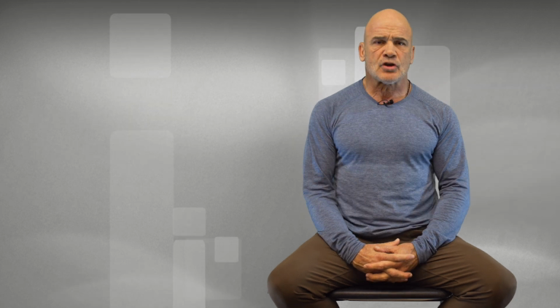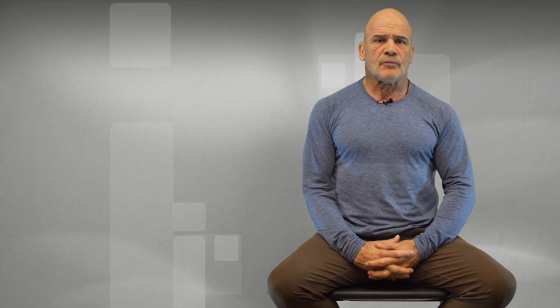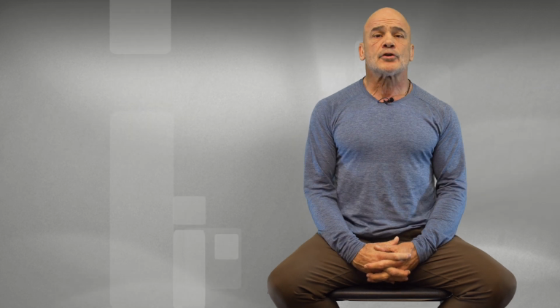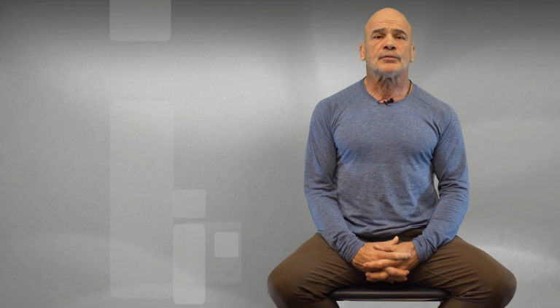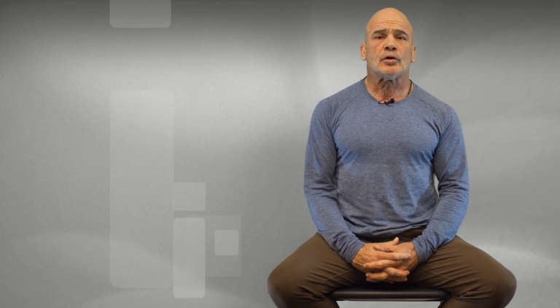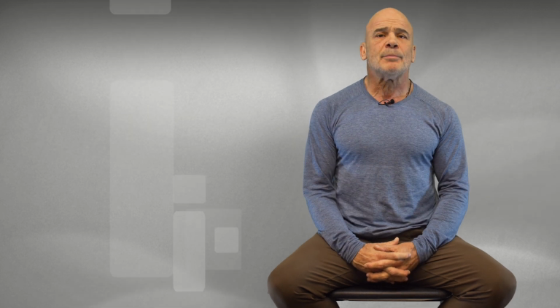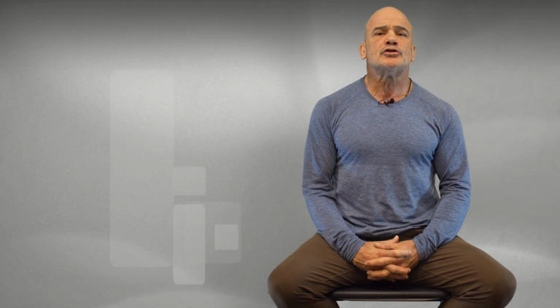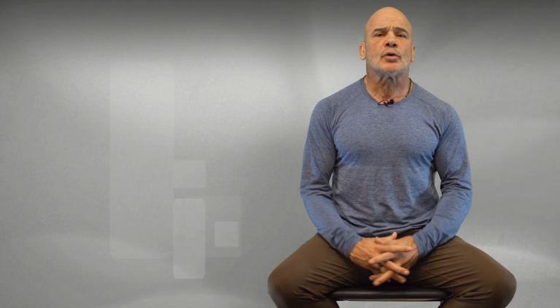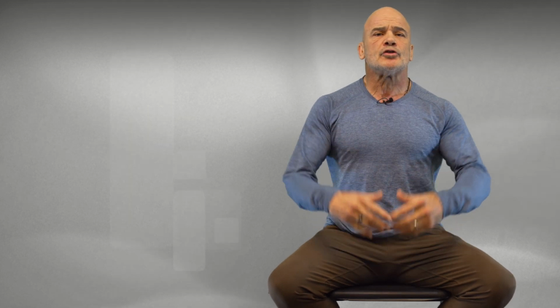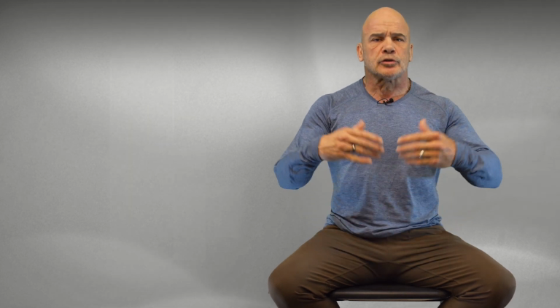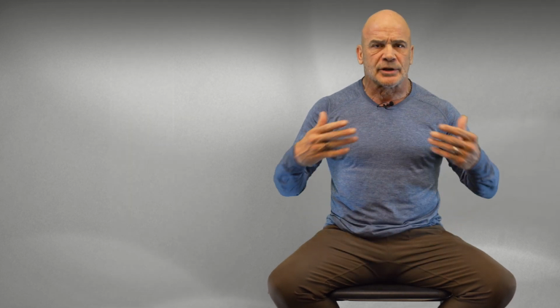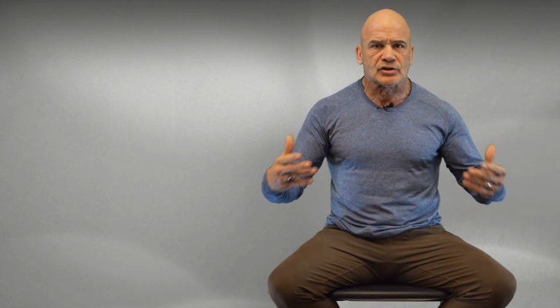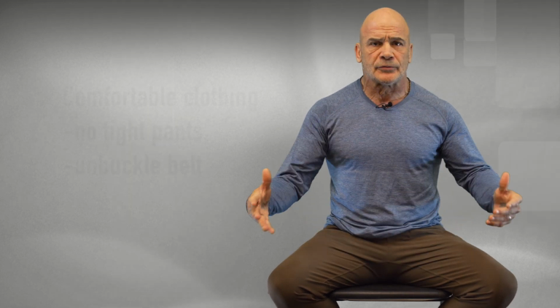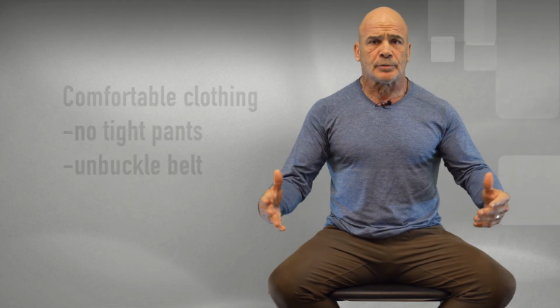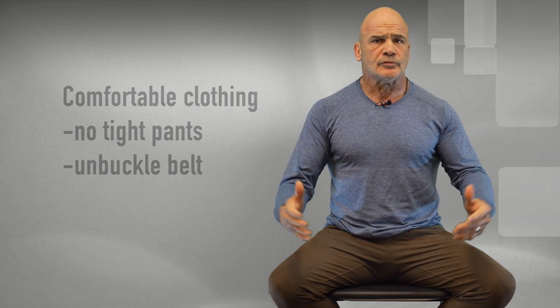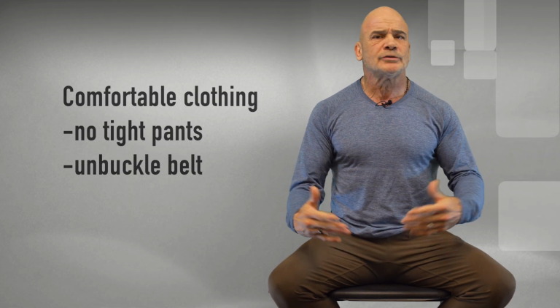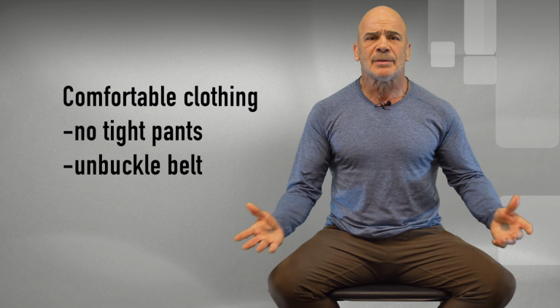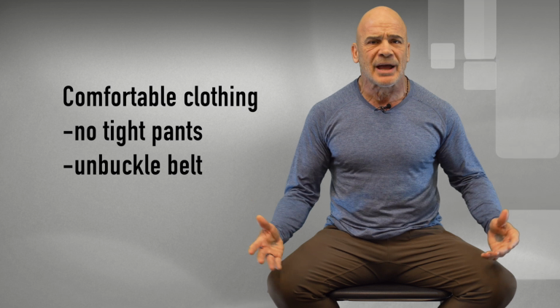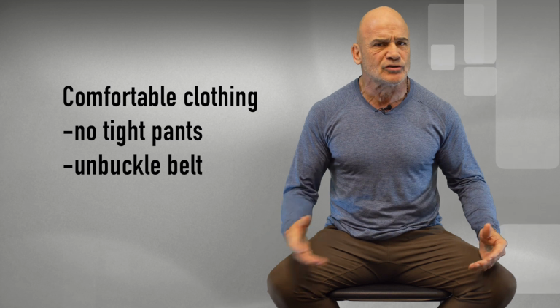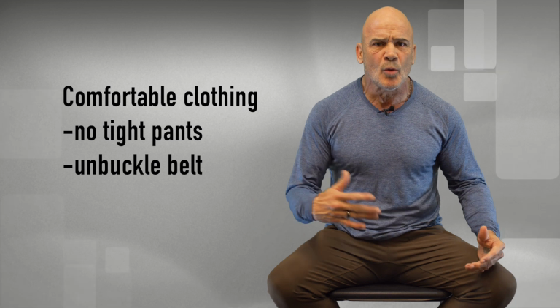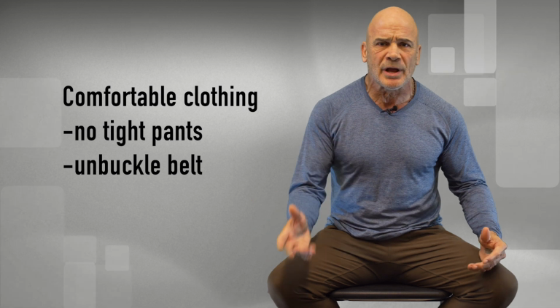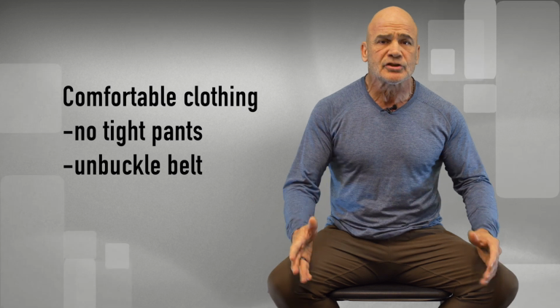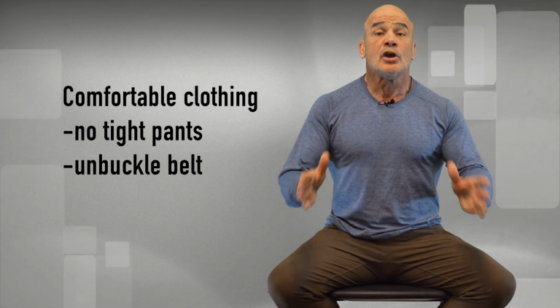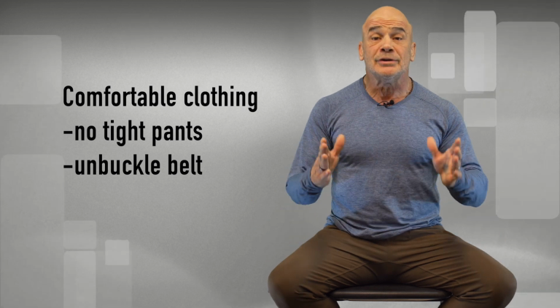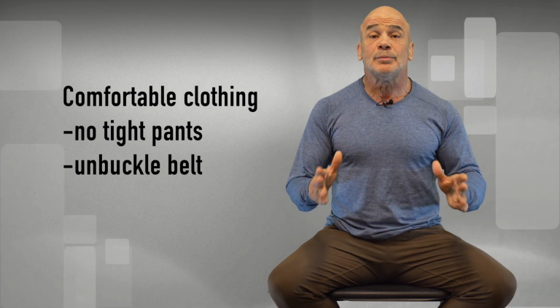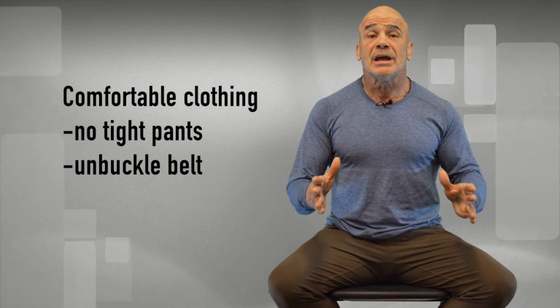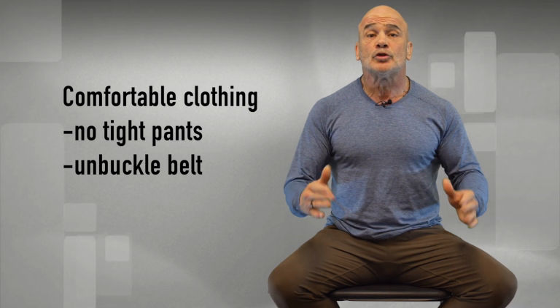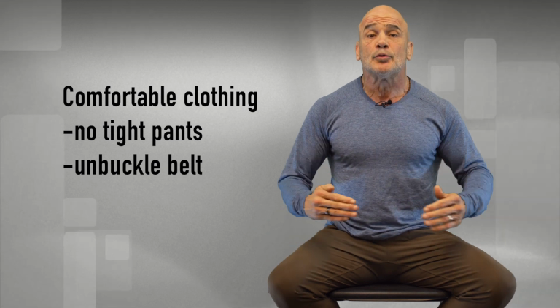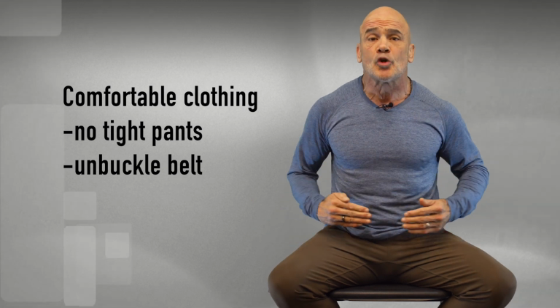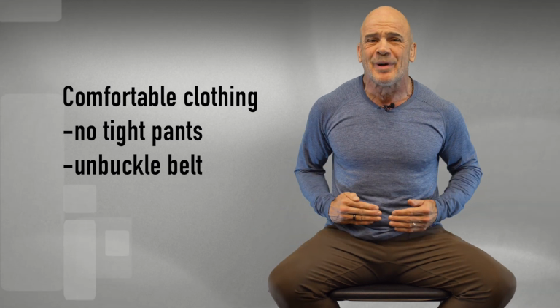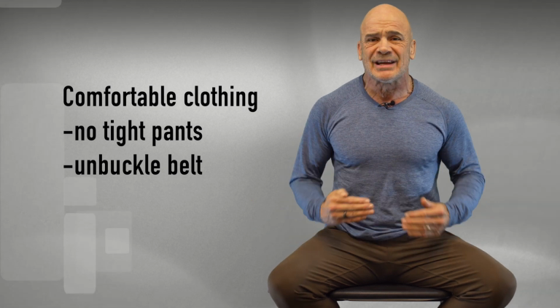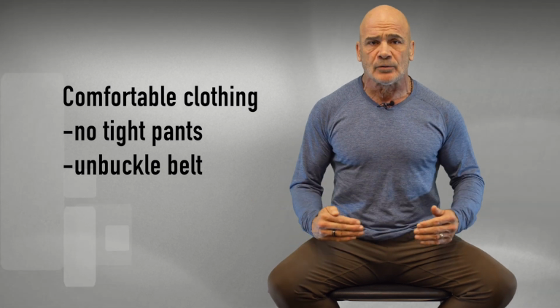So first of all, make sure your clothing is comfortable. No tight pants, no belts. You need to be able to push your belly out.